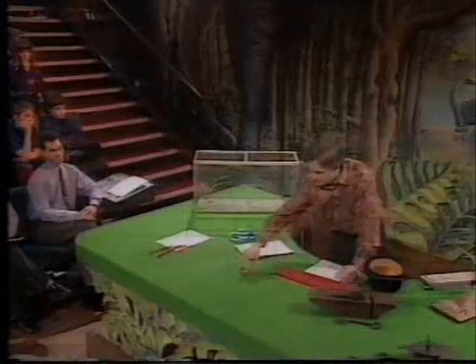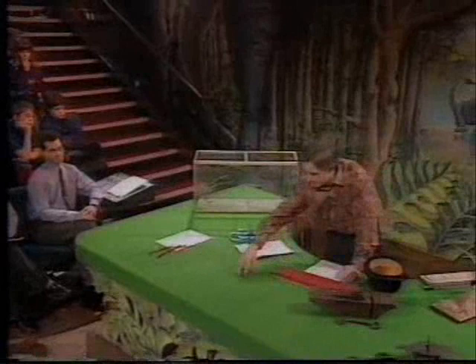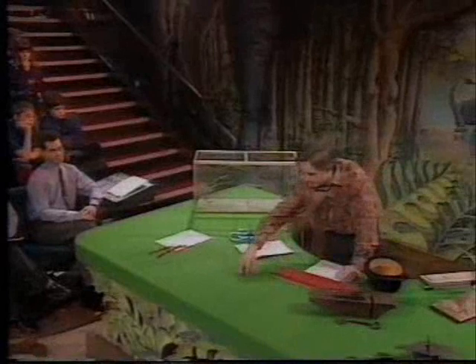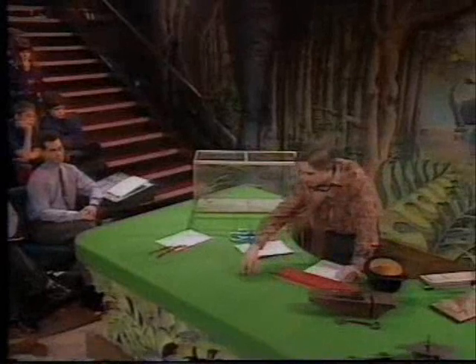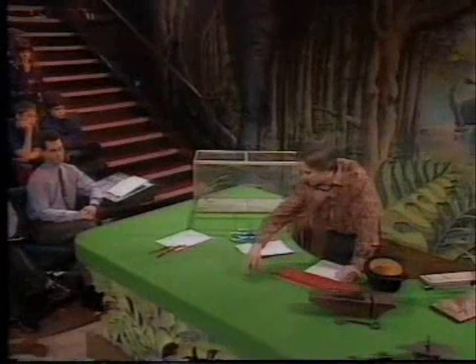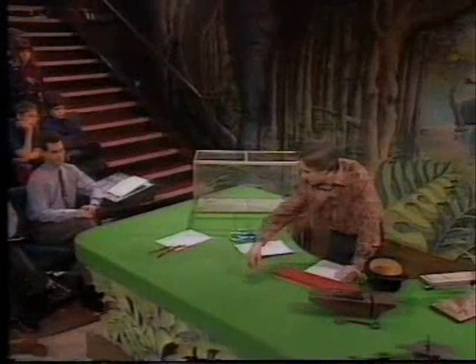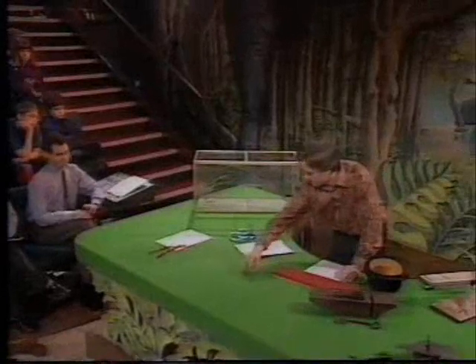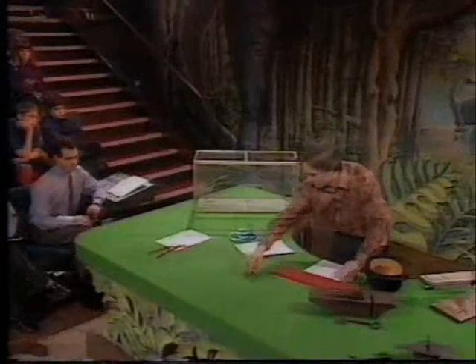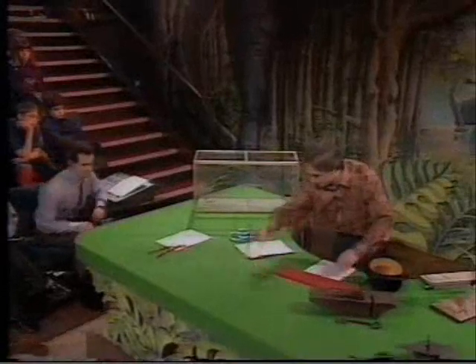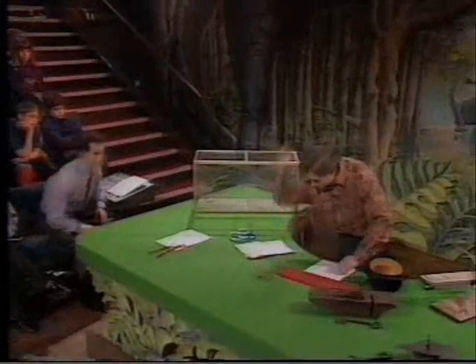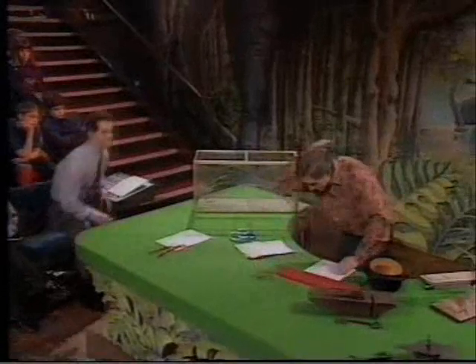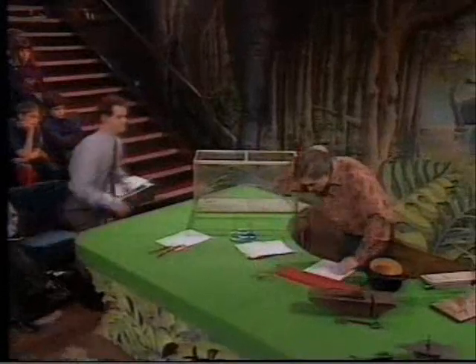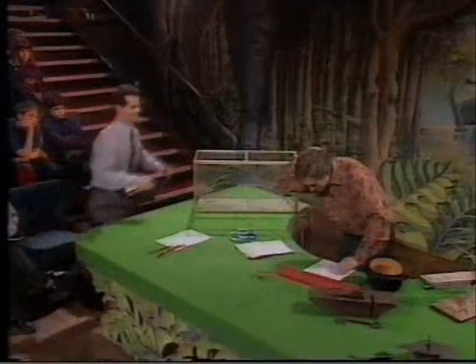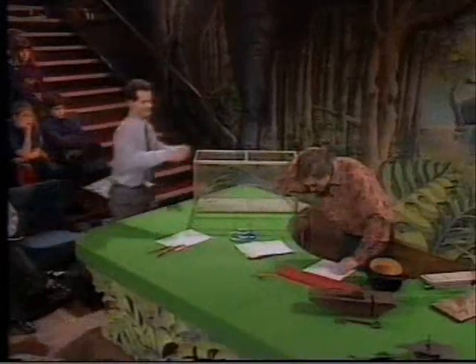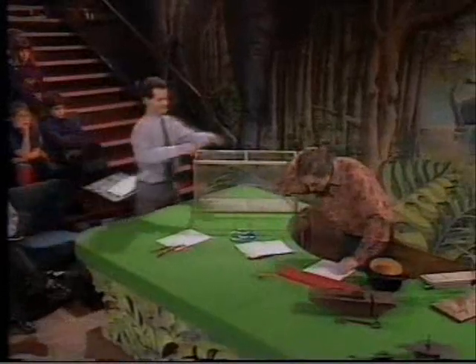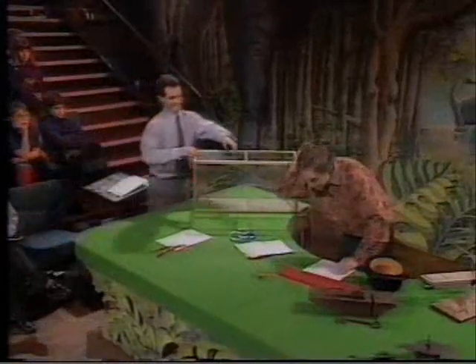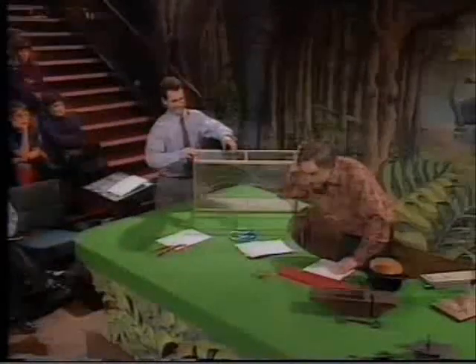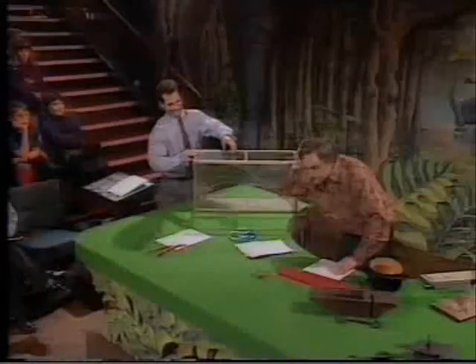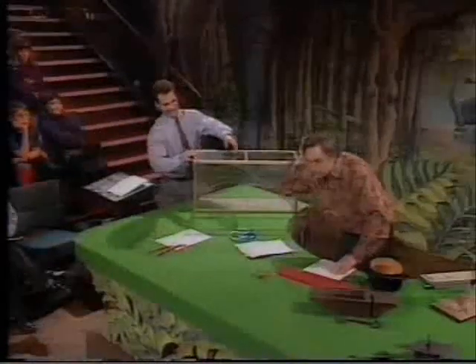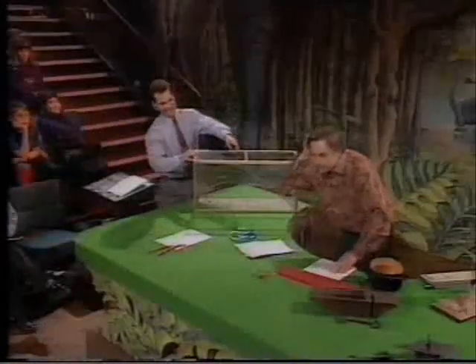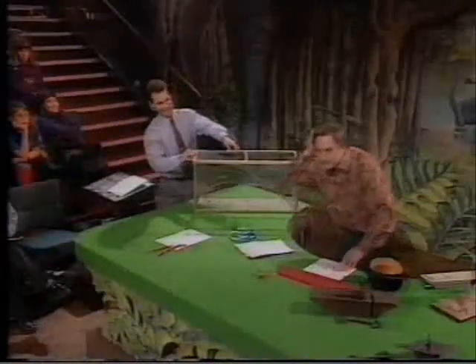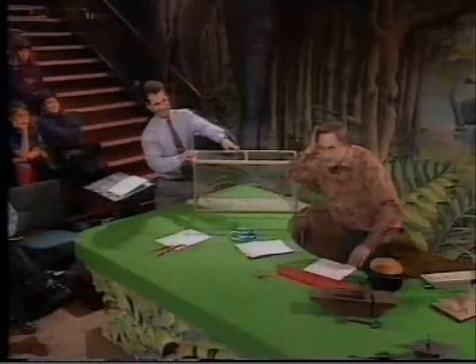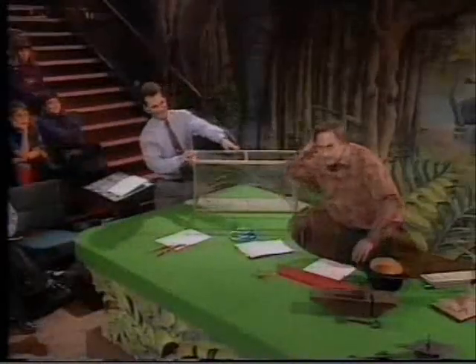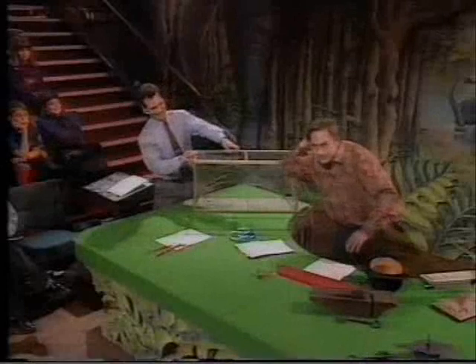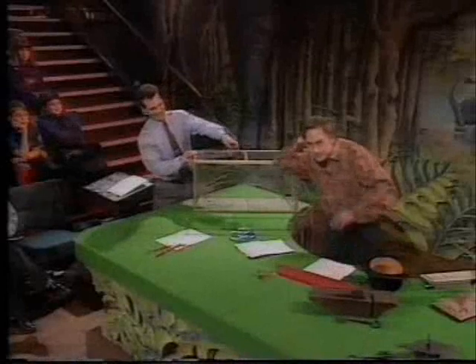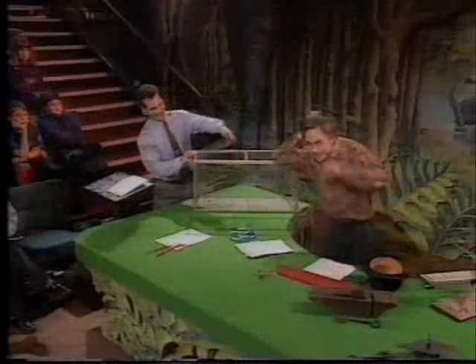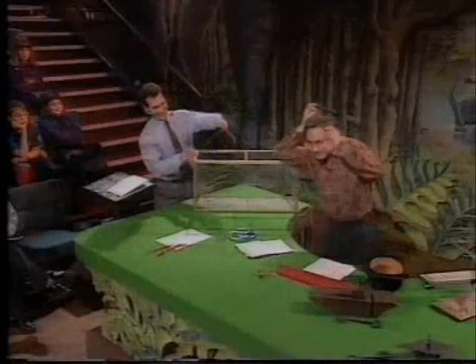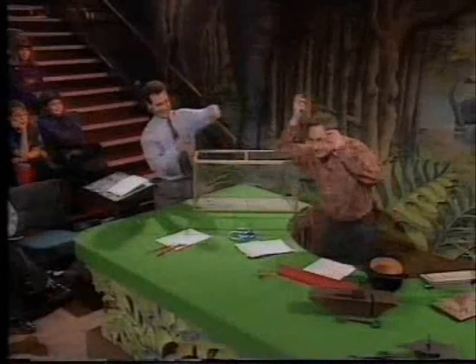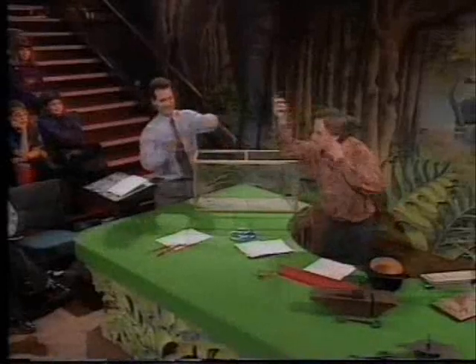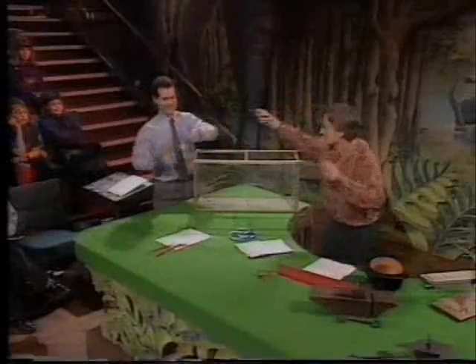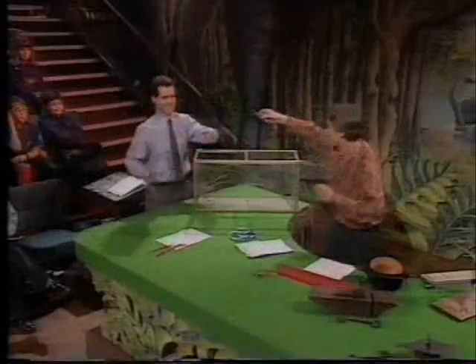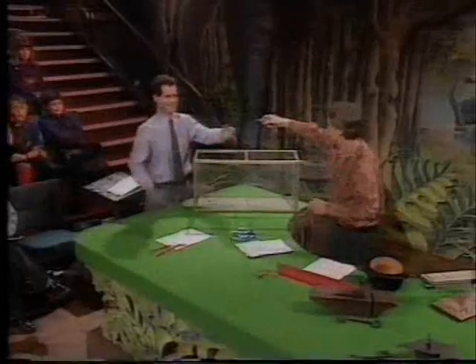Now let's put these away. And they have to call for a volunteer who's not frightened of stick insects. There we are.